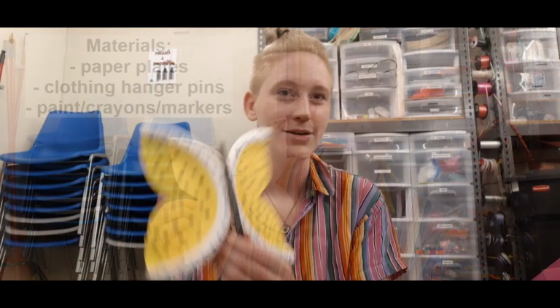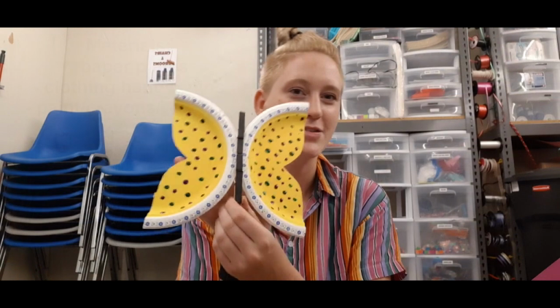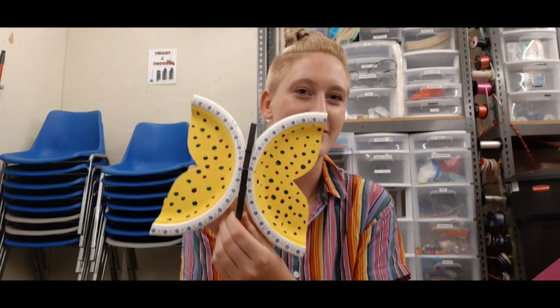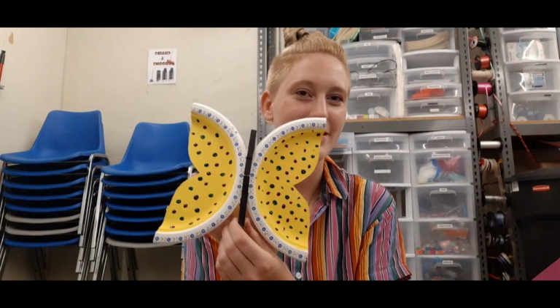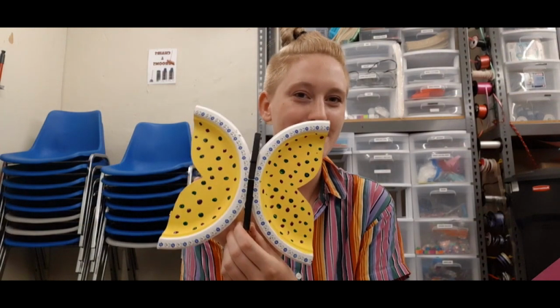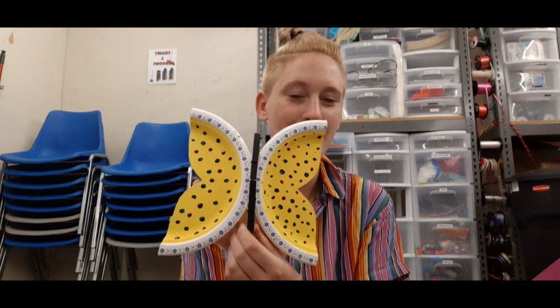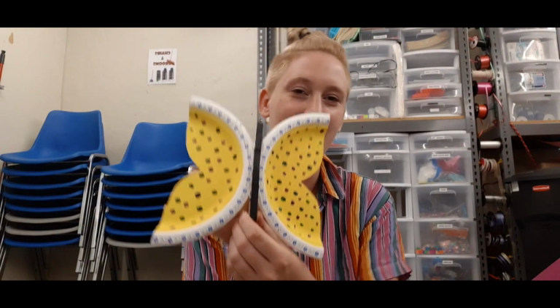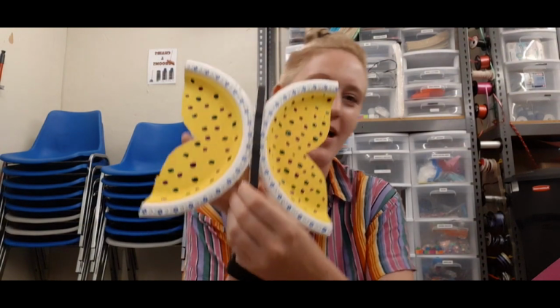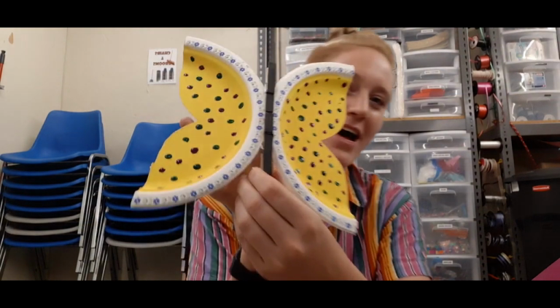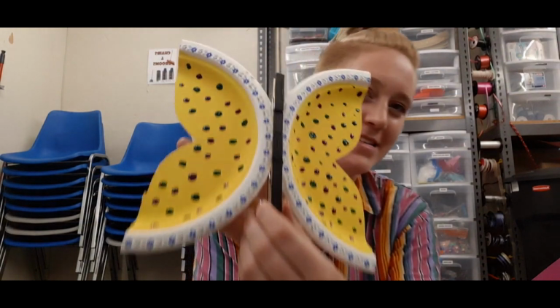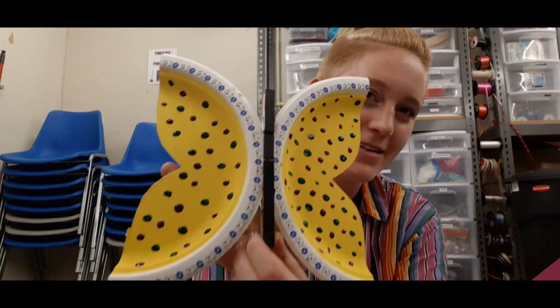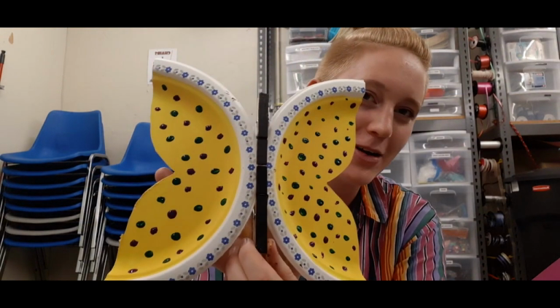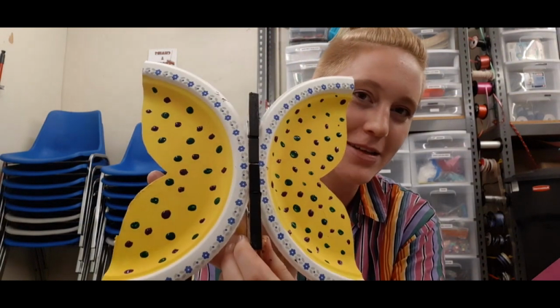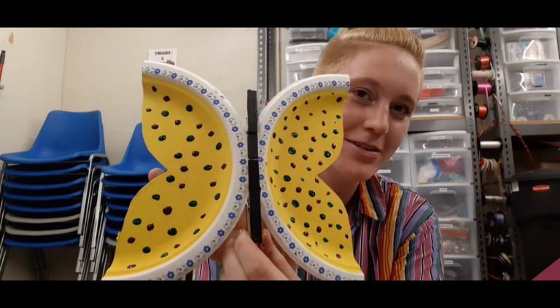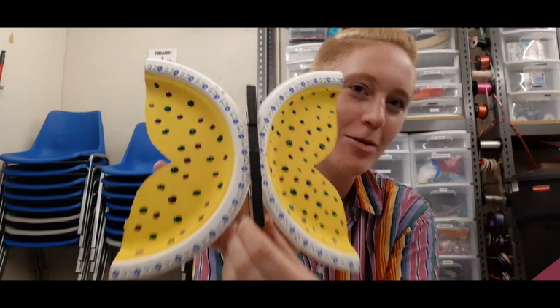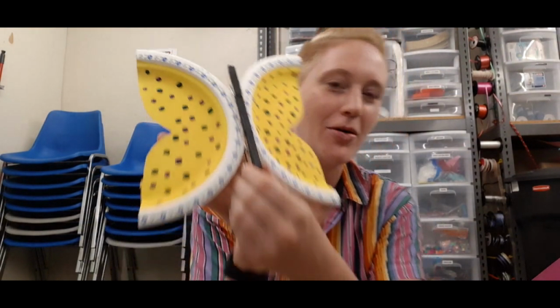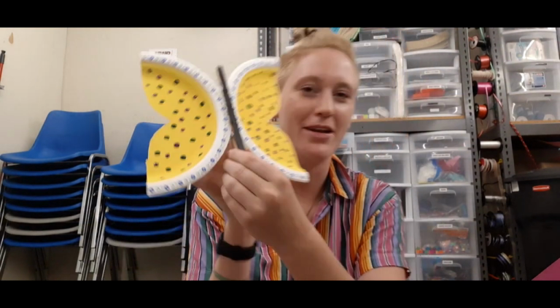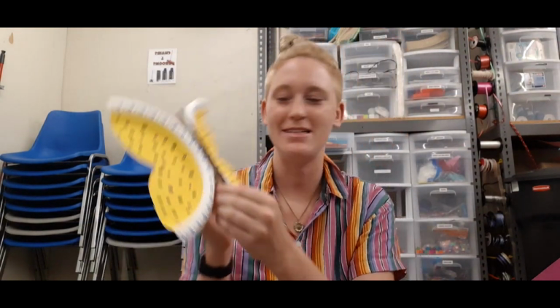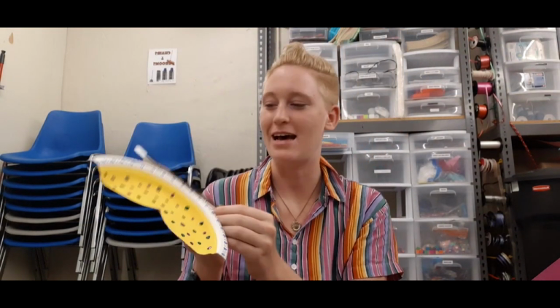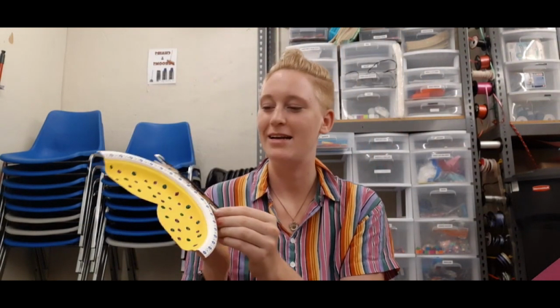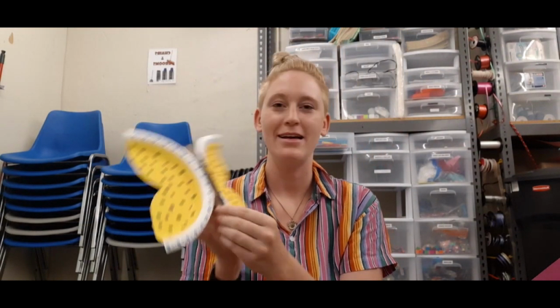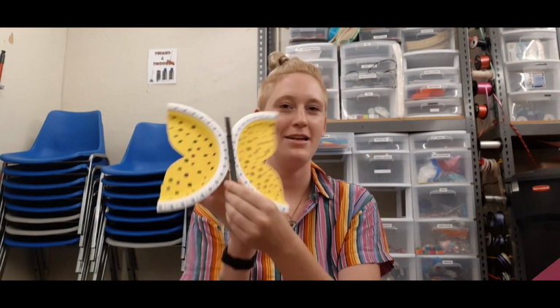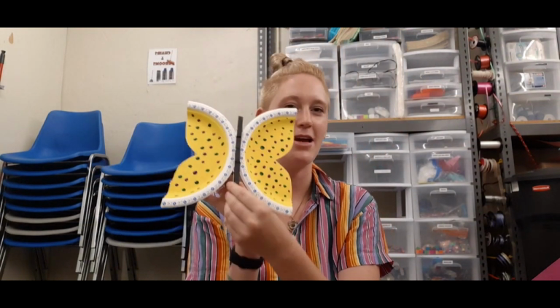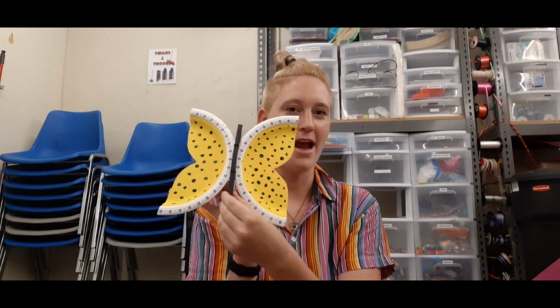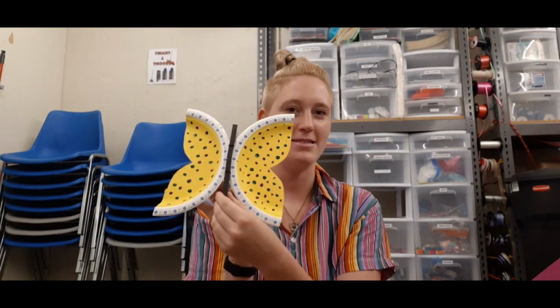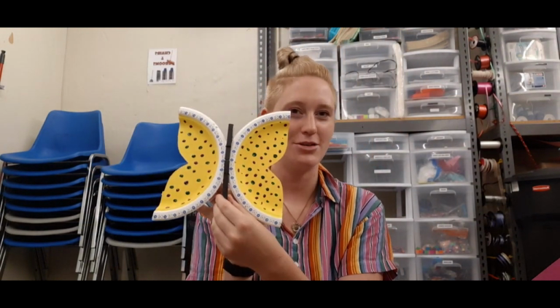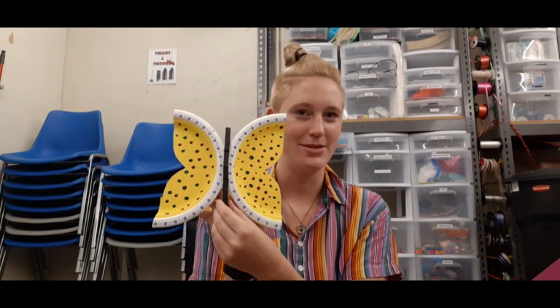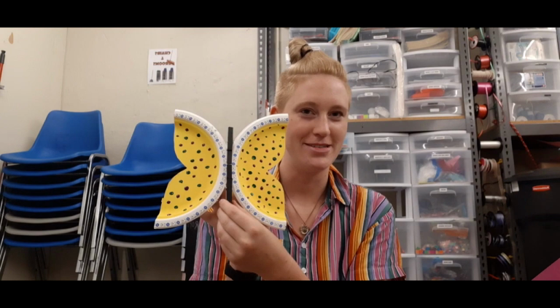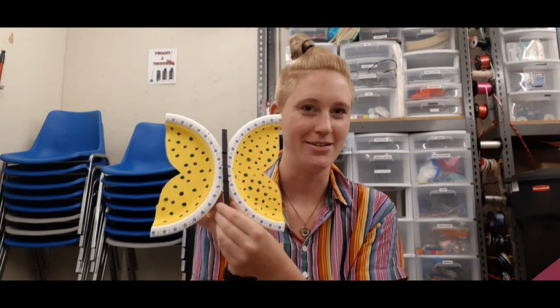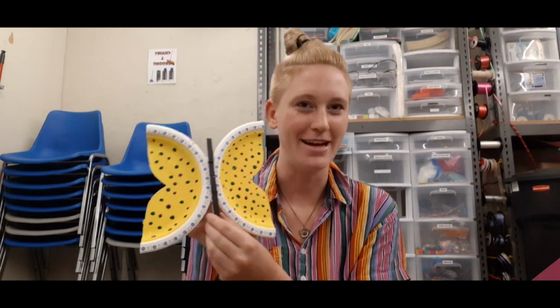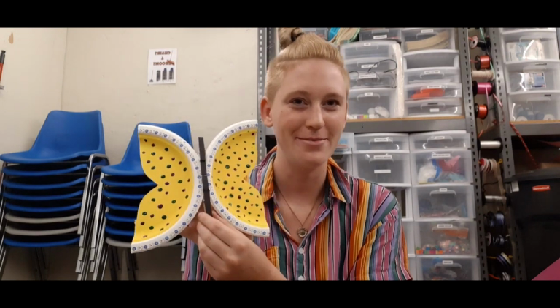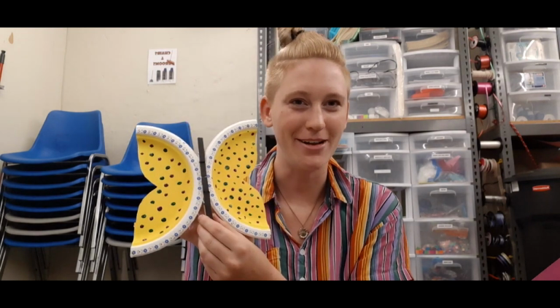So after painting my butterfly, I decided to go with a cute little polka dot design, and you can hang this in your windowsill to add some color.